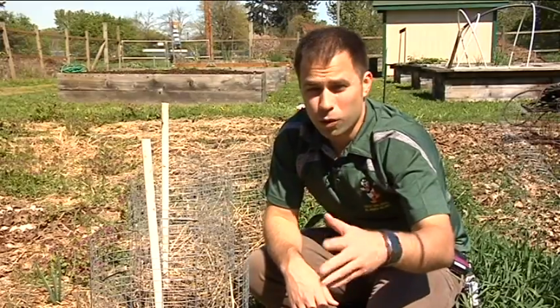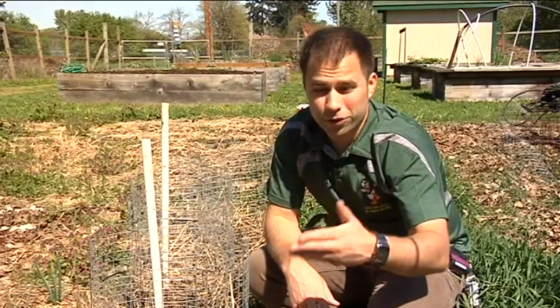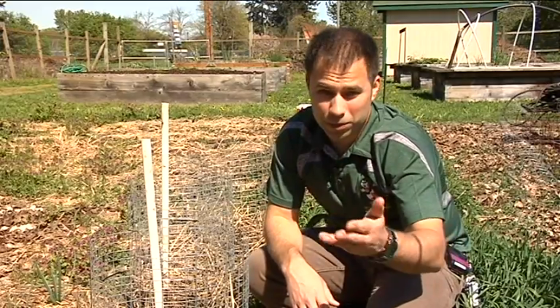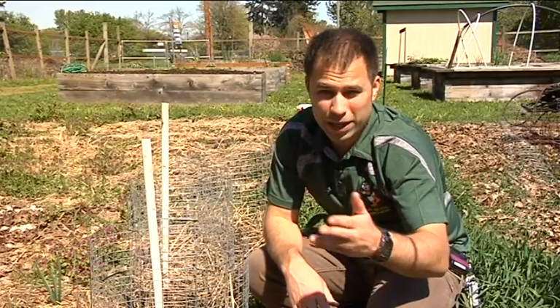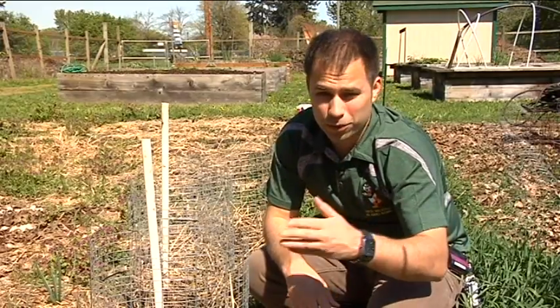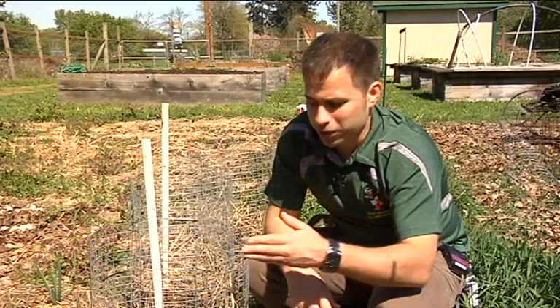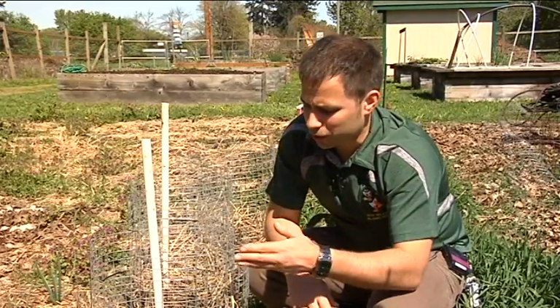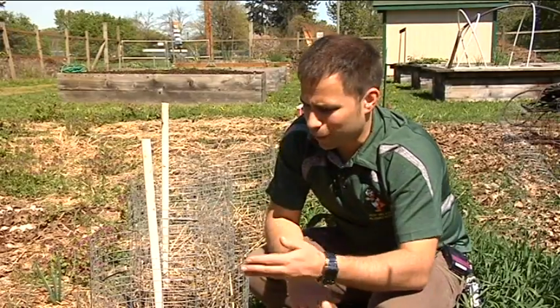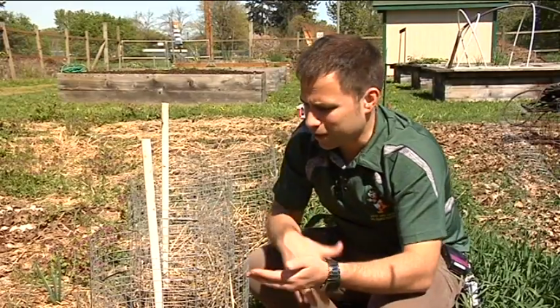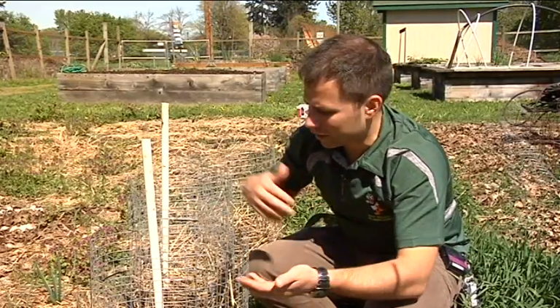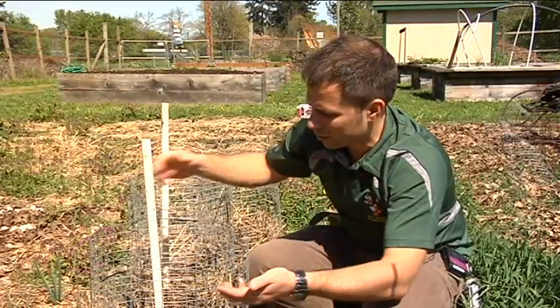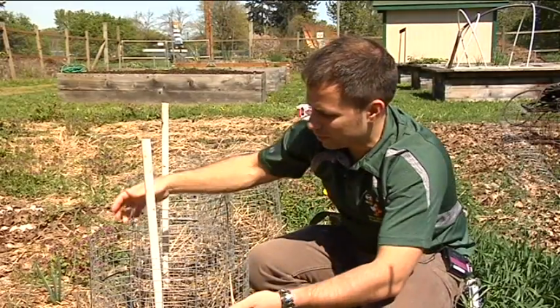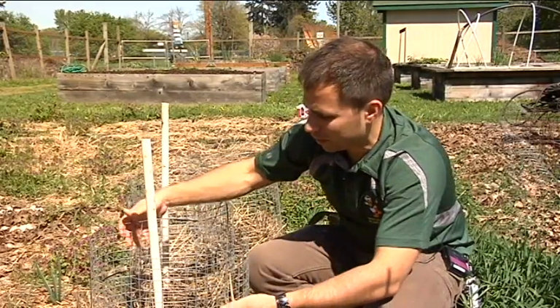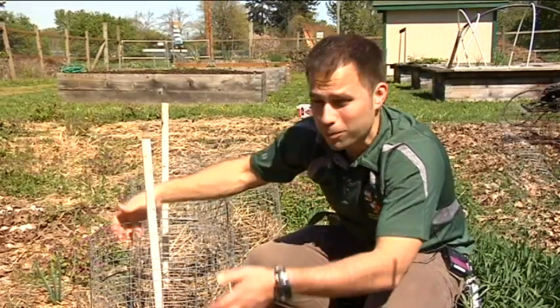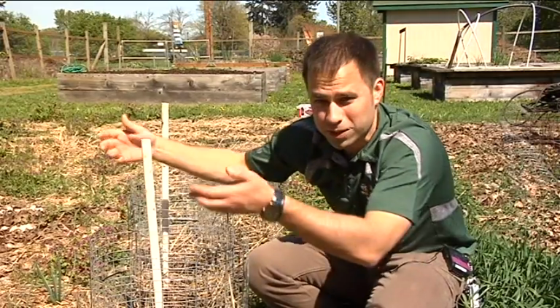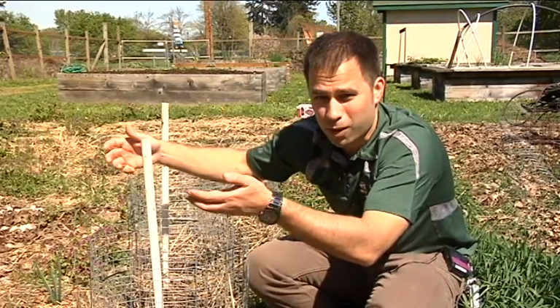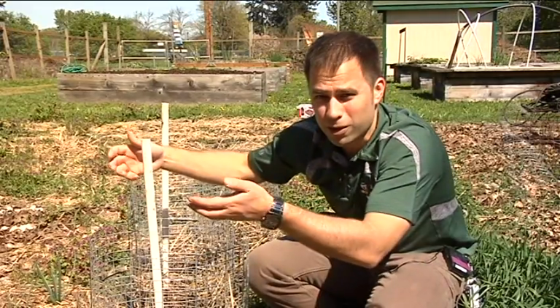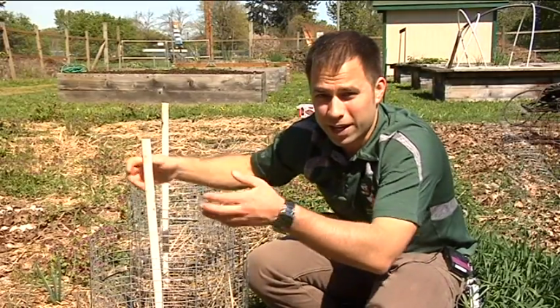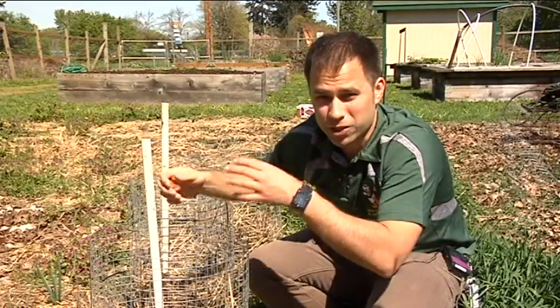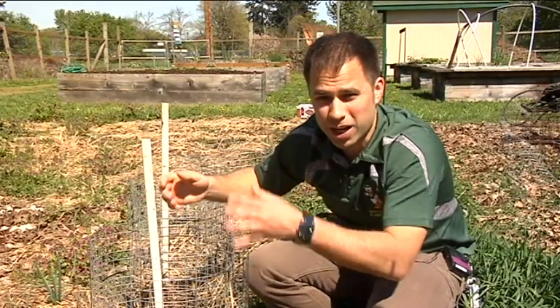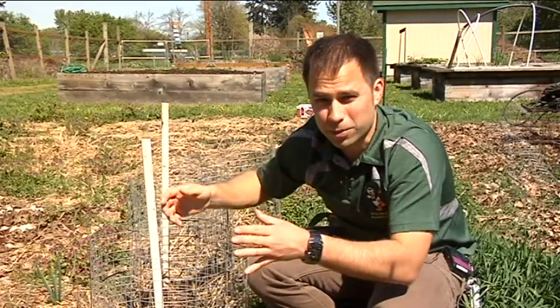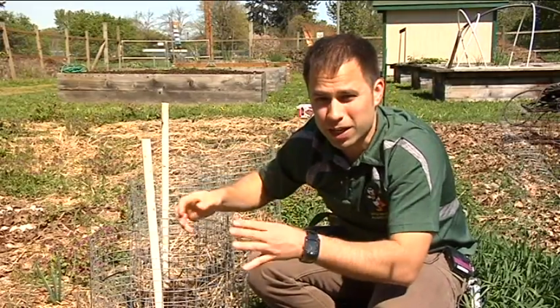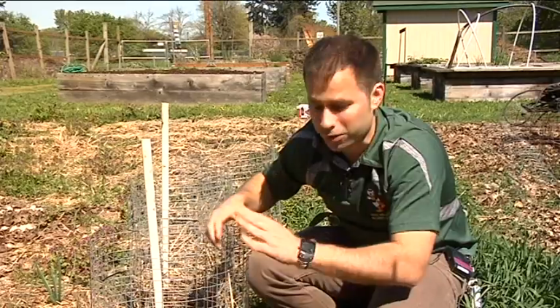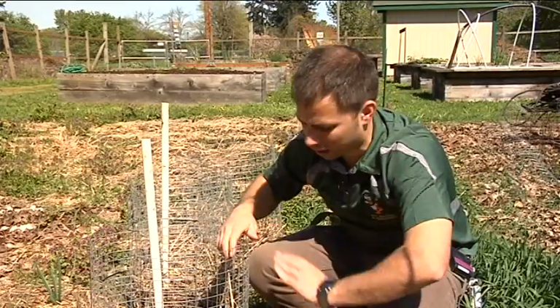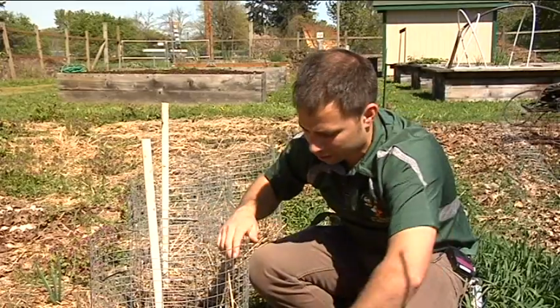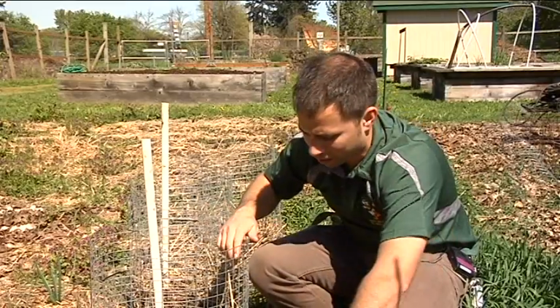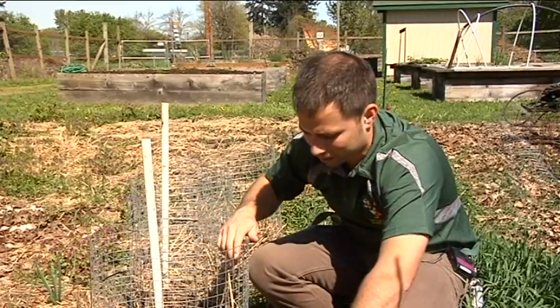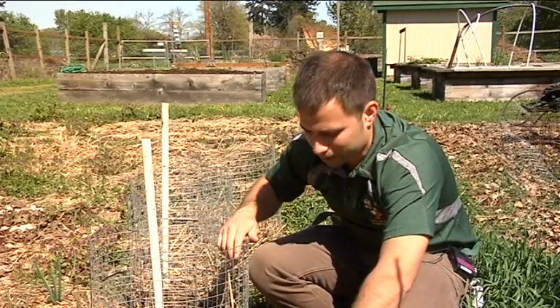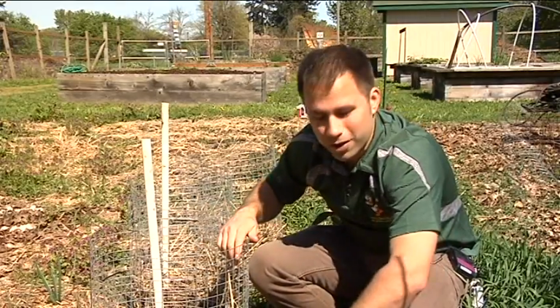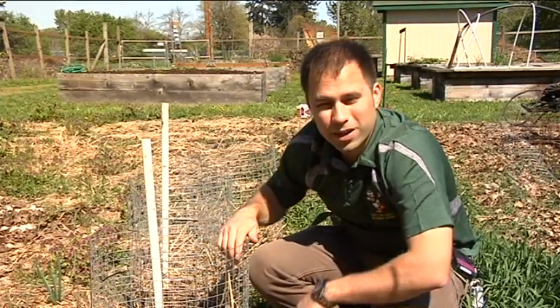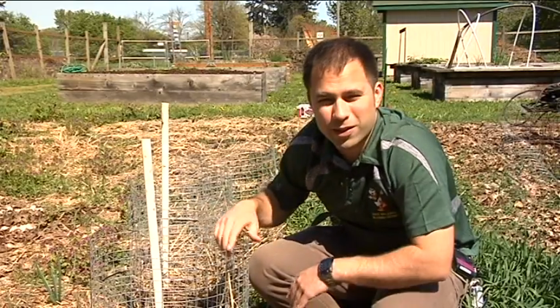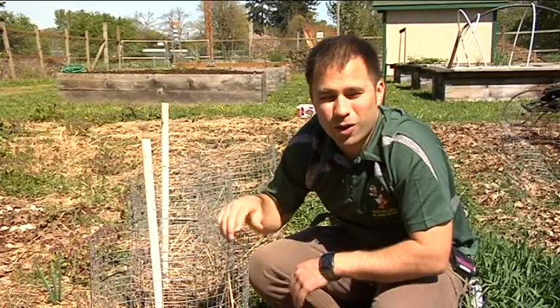Once your potatoes are done growing, you can simply pick up the tower and shake the potatoes out of the bottom. In the garden, I'm Joel Porter for News Source 16.